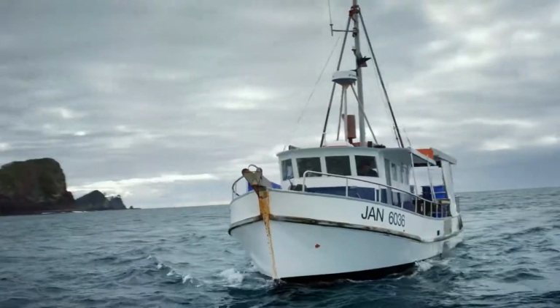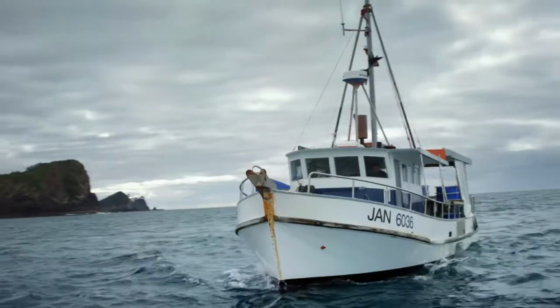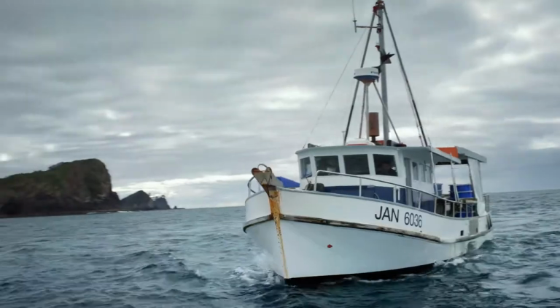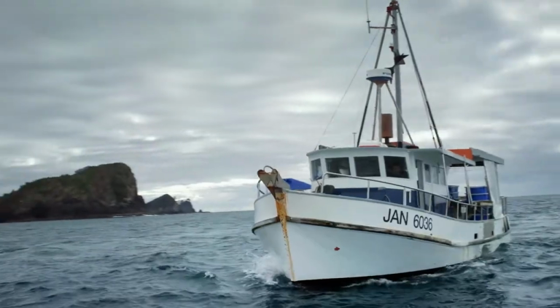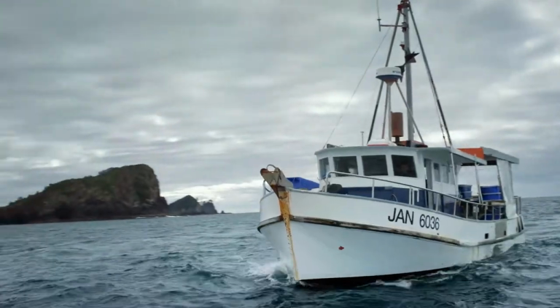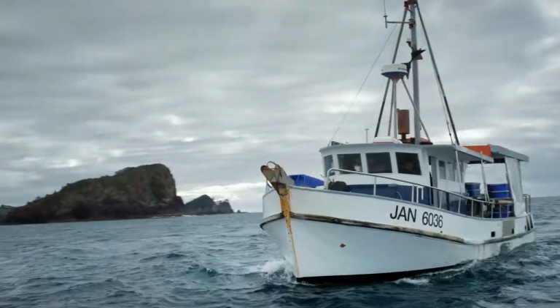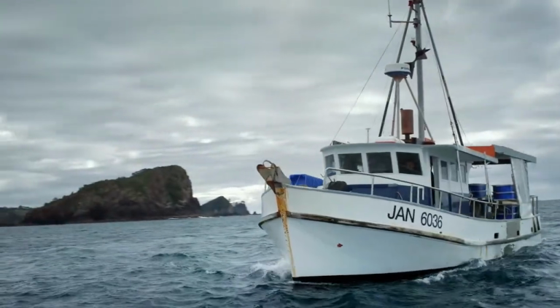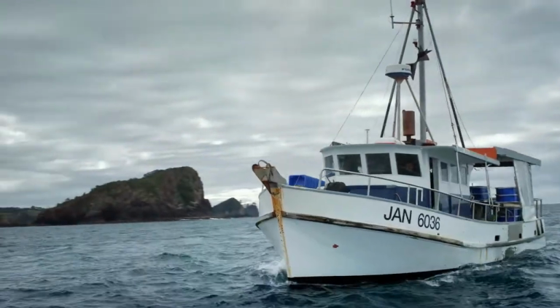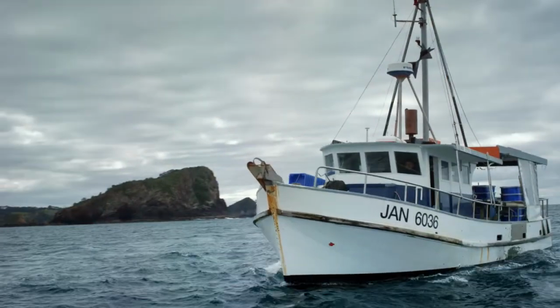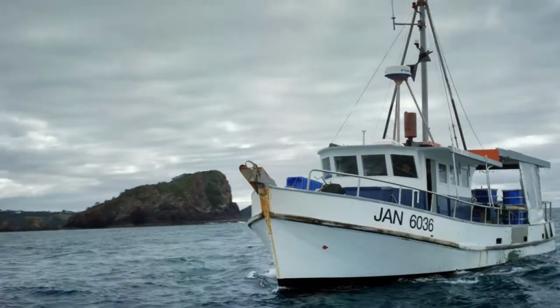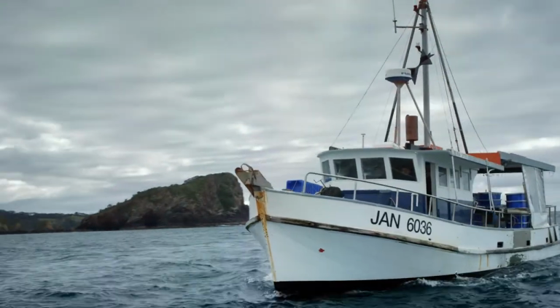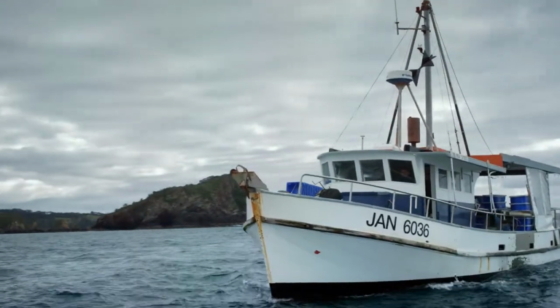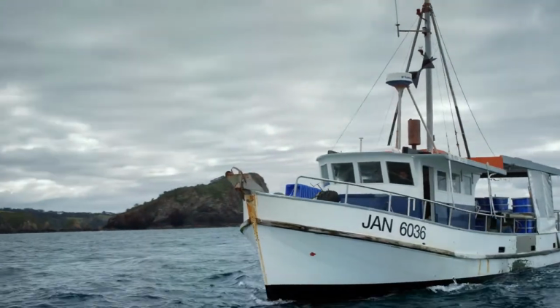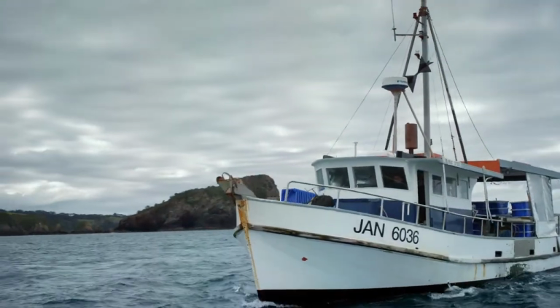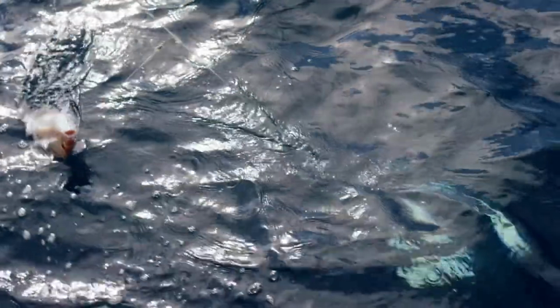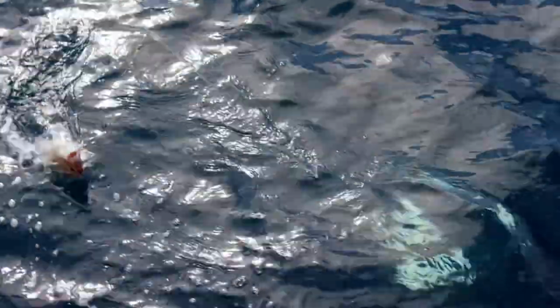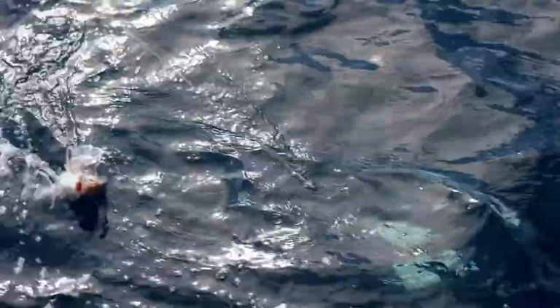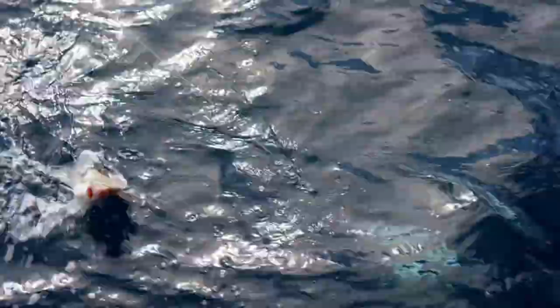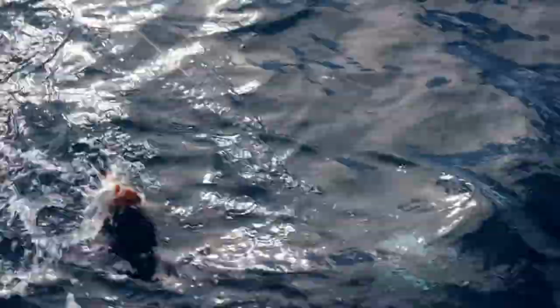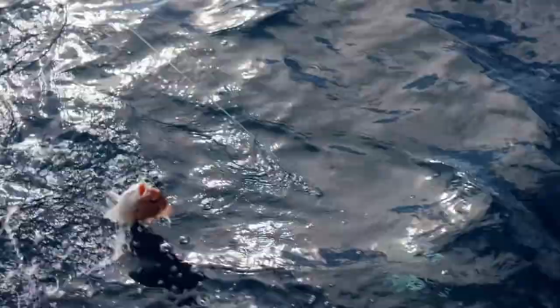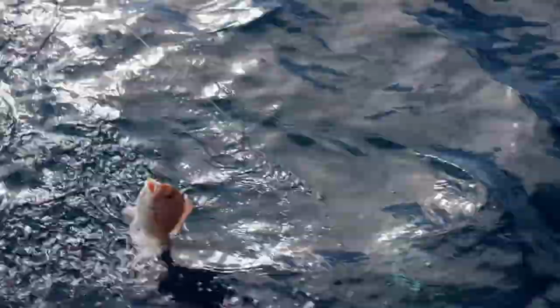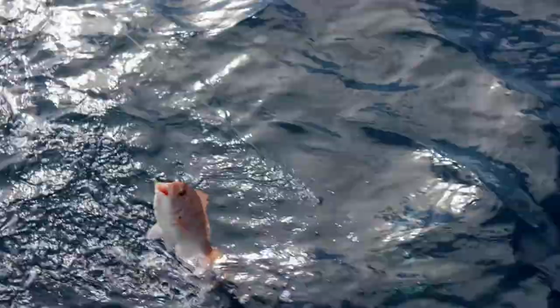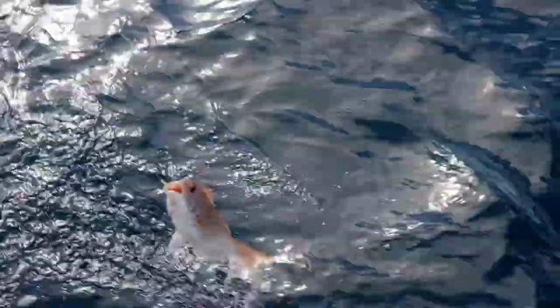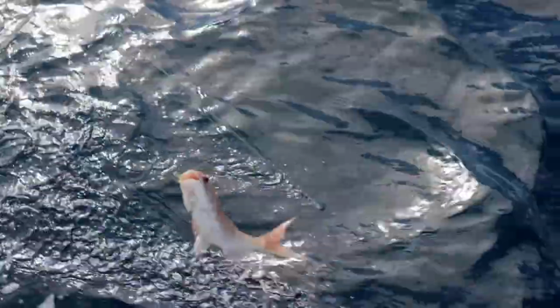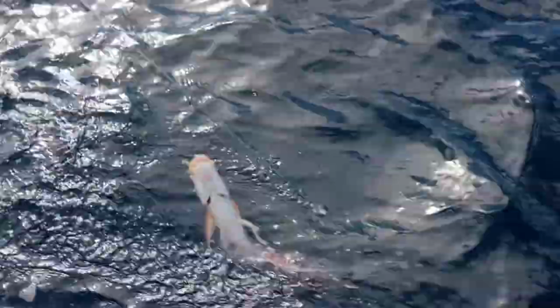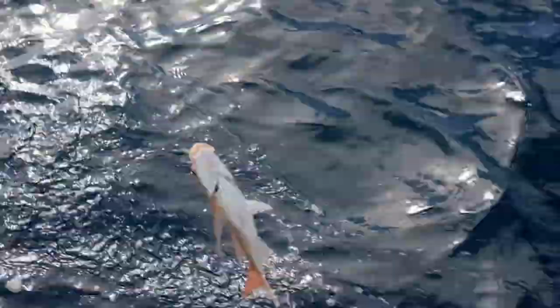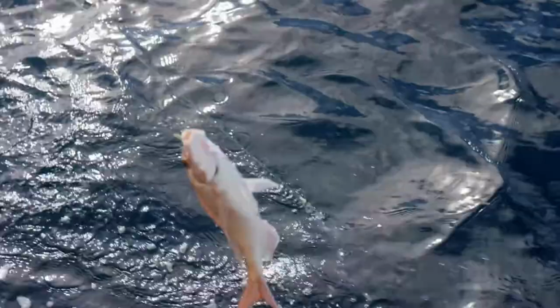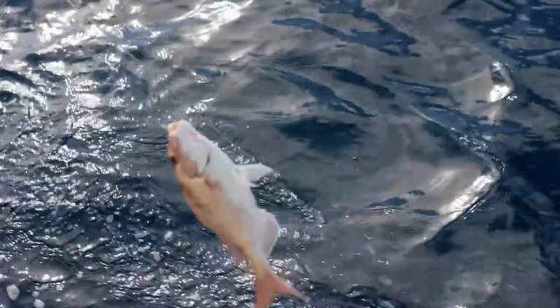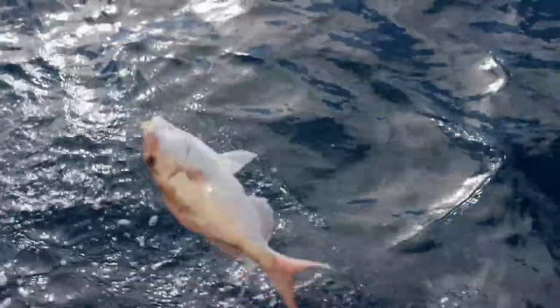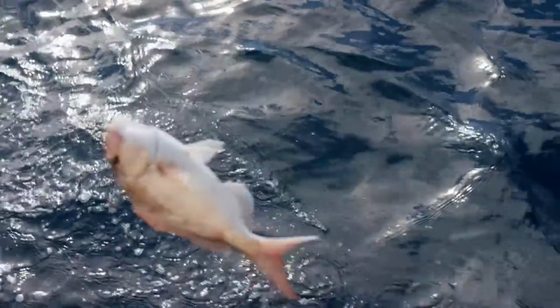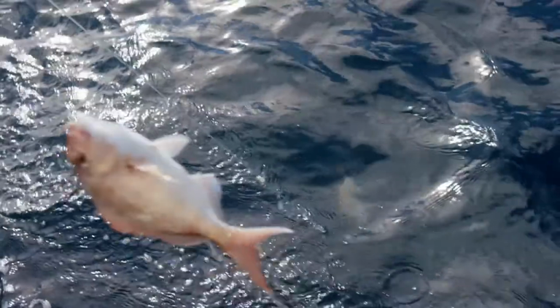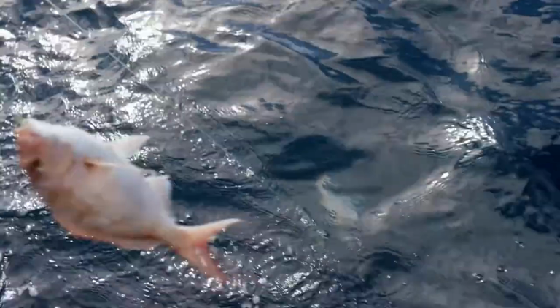We're lucky in New Zealand. We have clean, cool oceans, and they're conducive to producing the best seafood in the world.